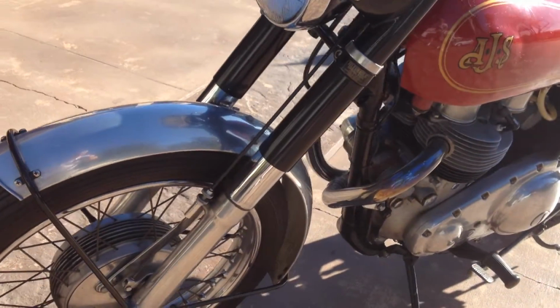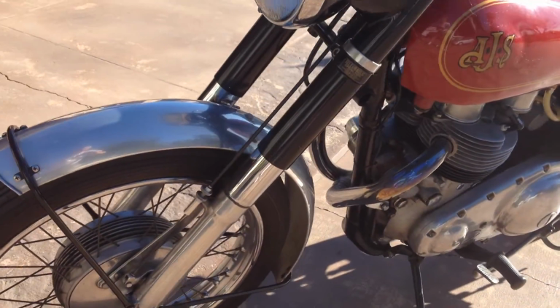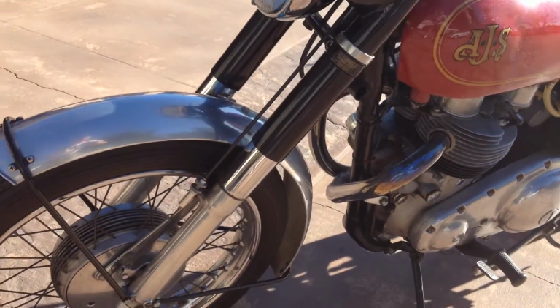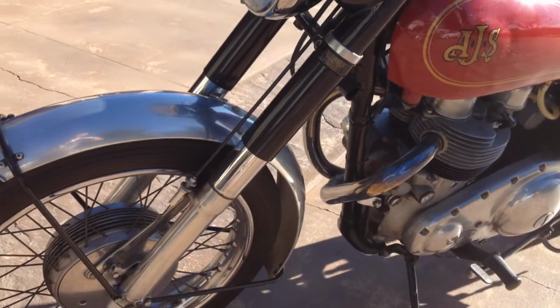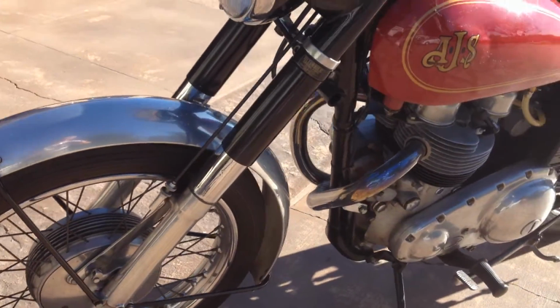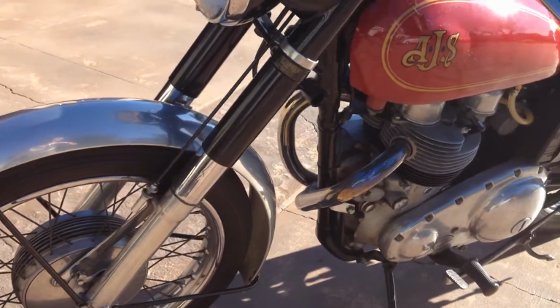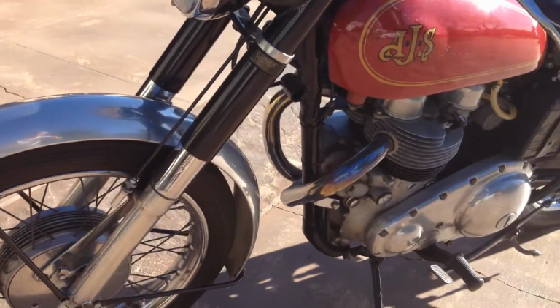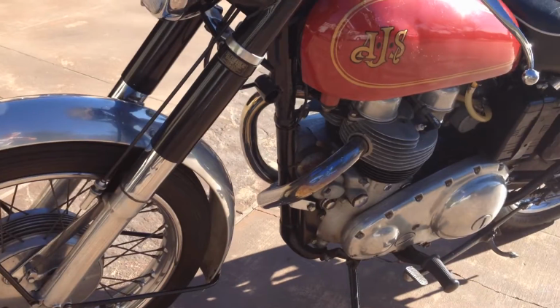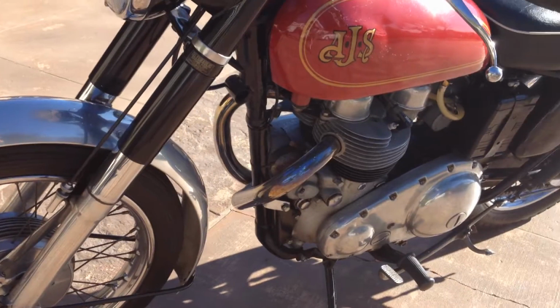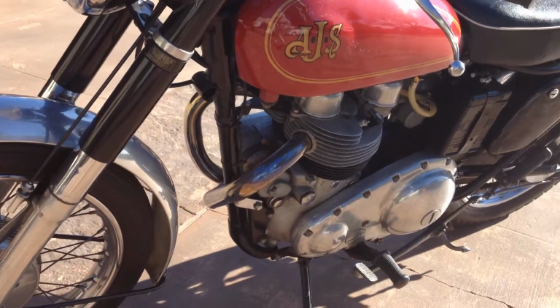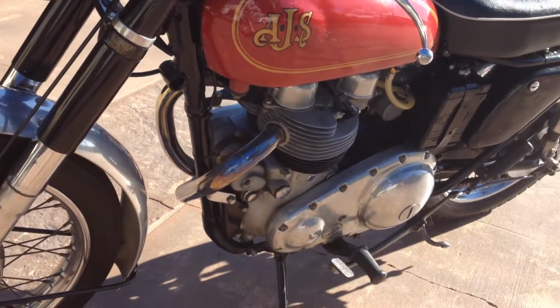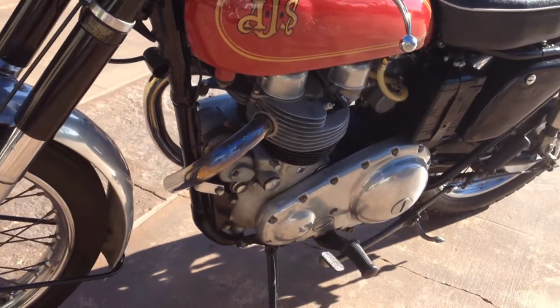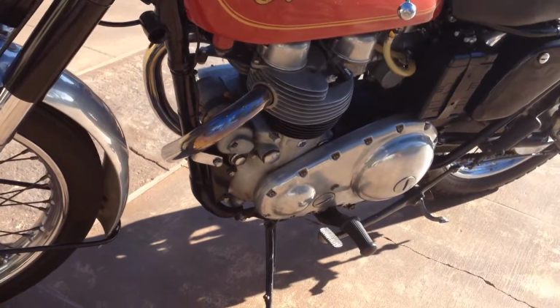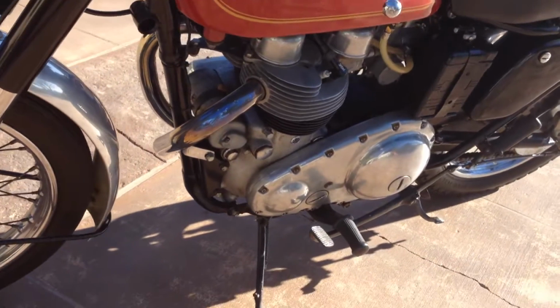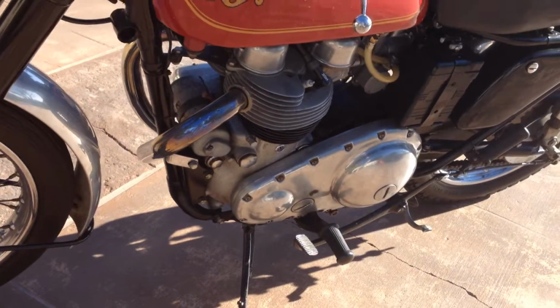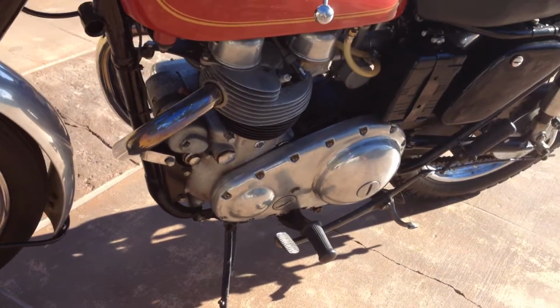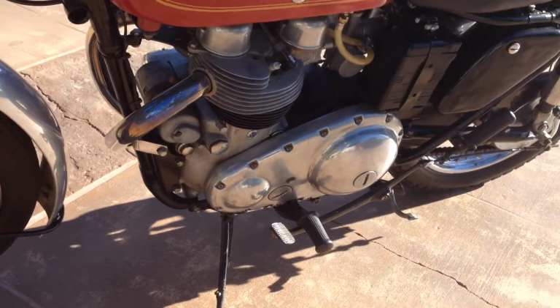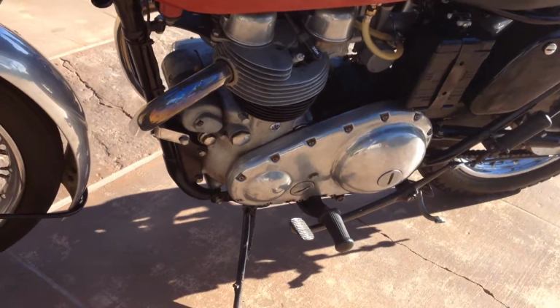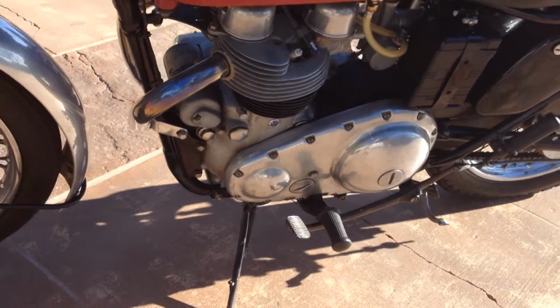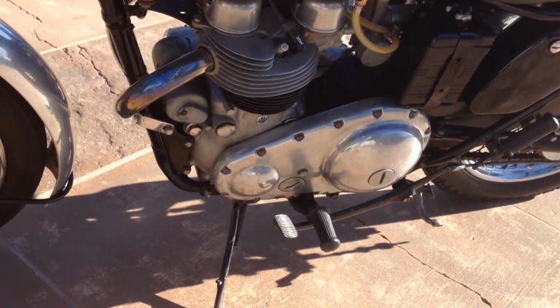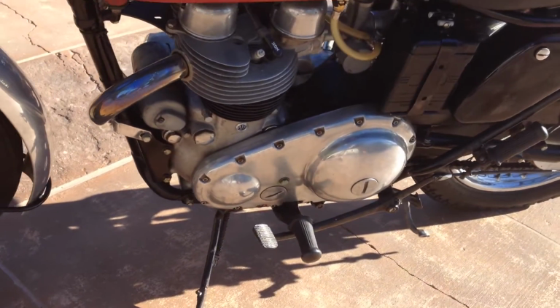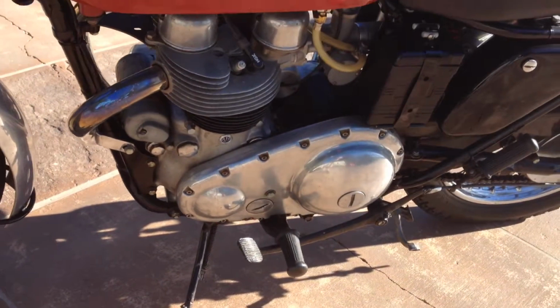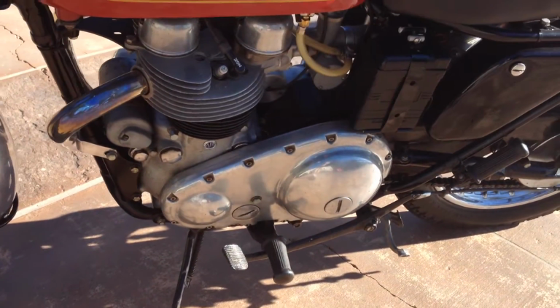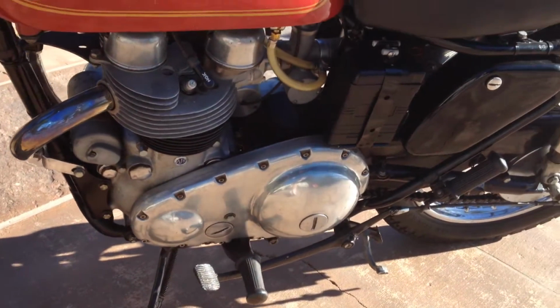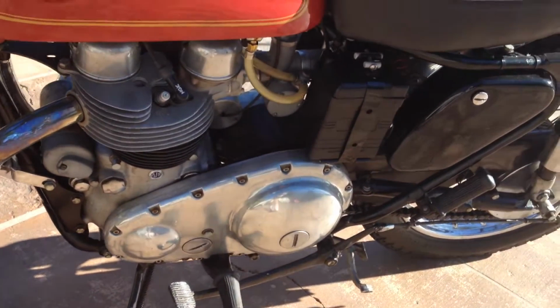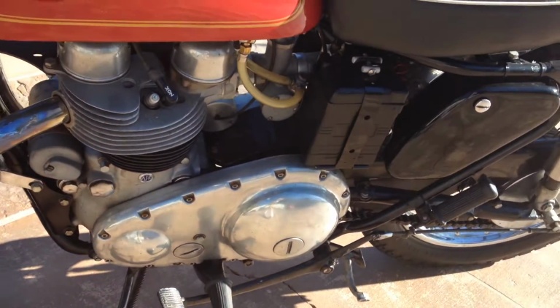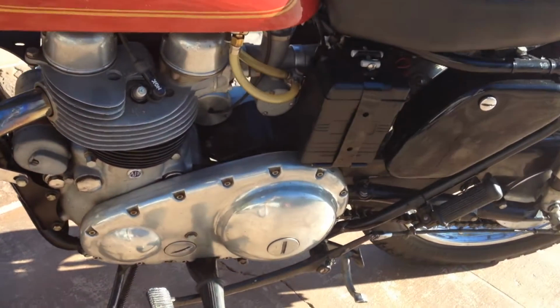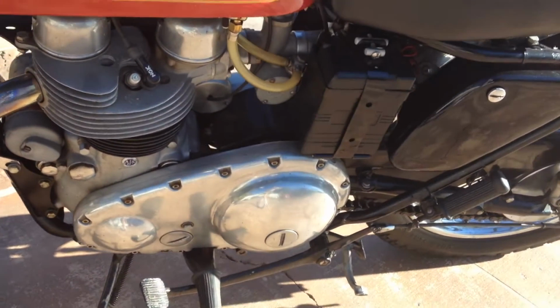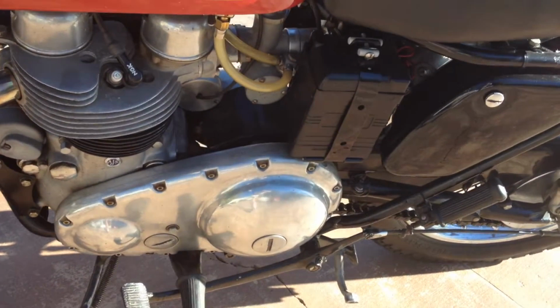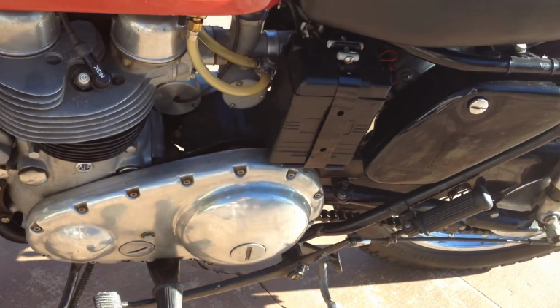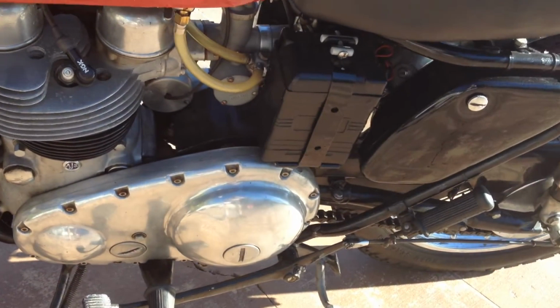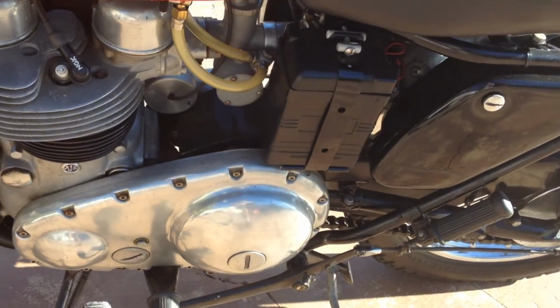It's got the two-into-one exhaust and a single AML carburetor.